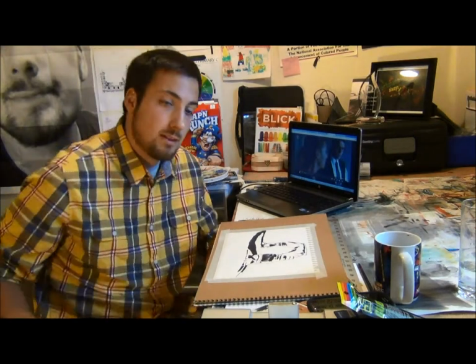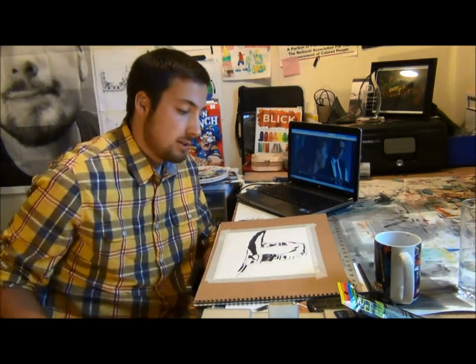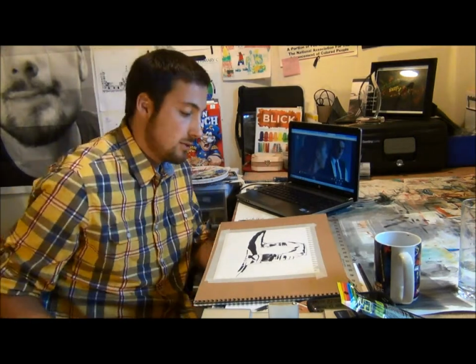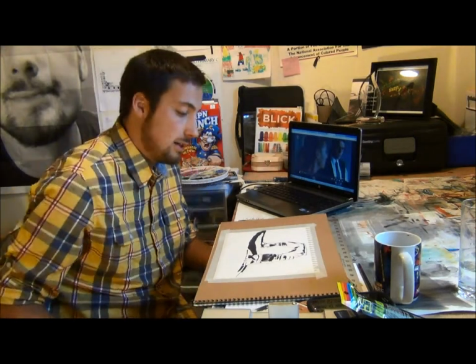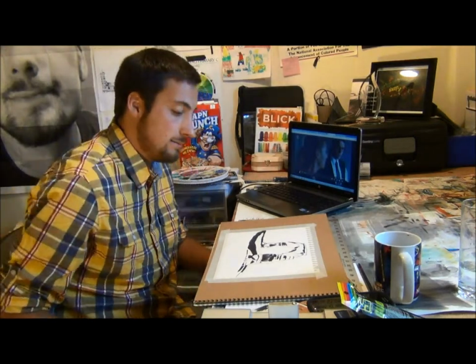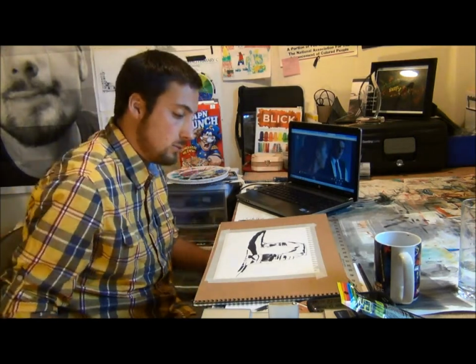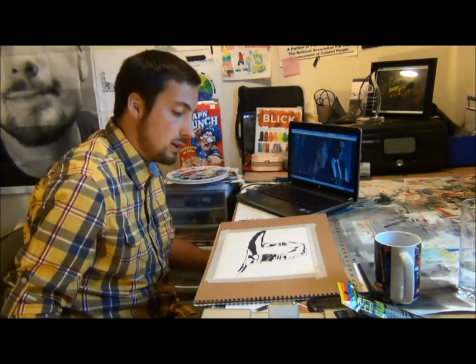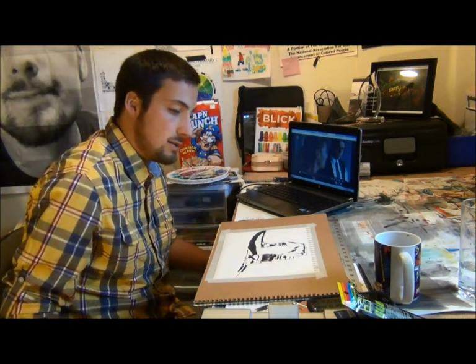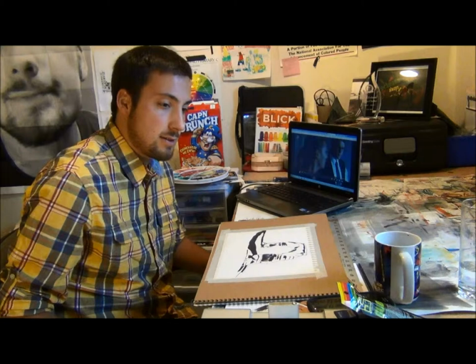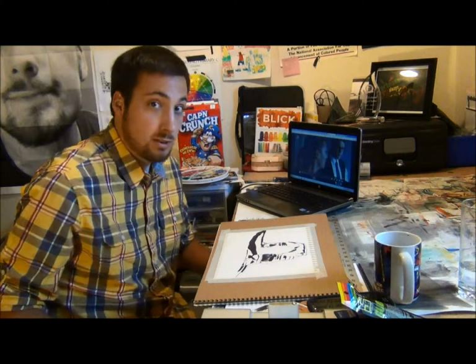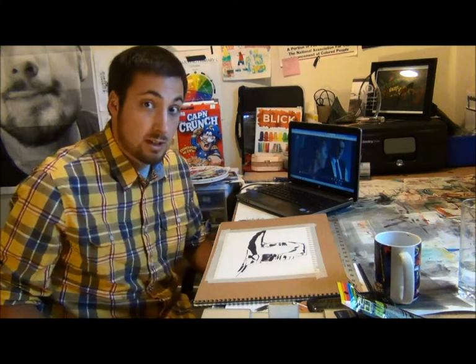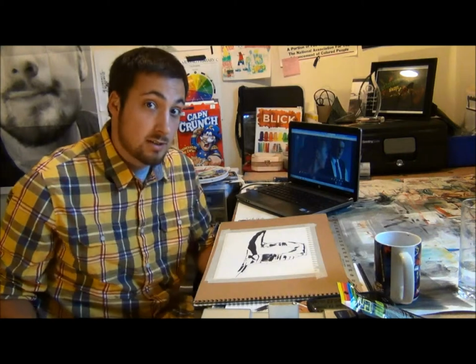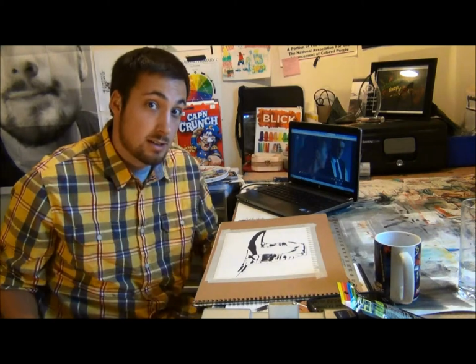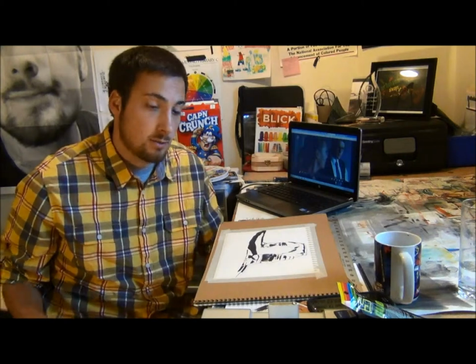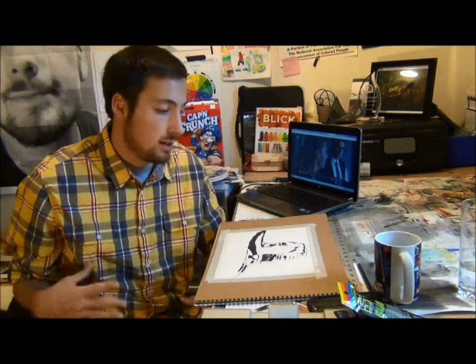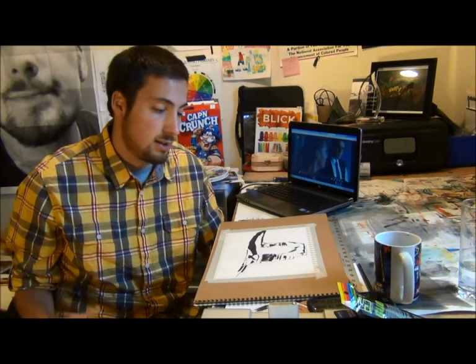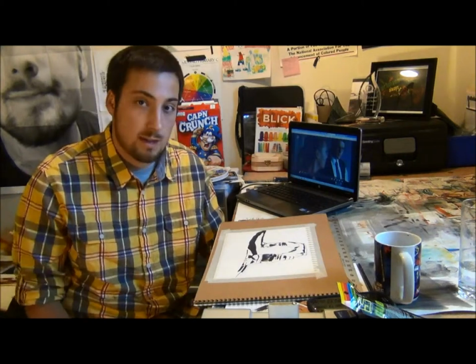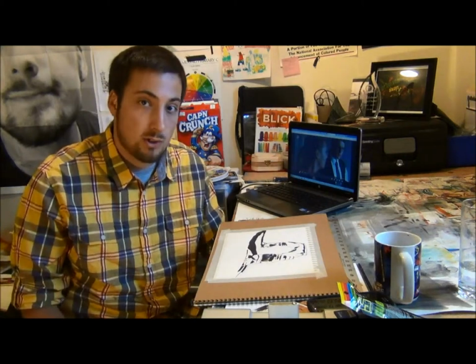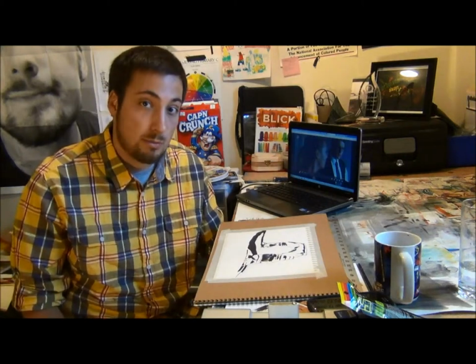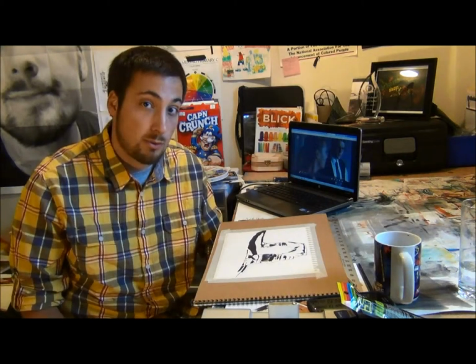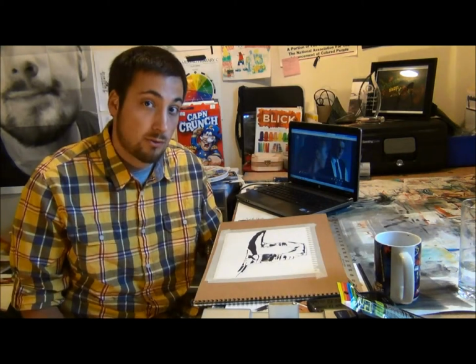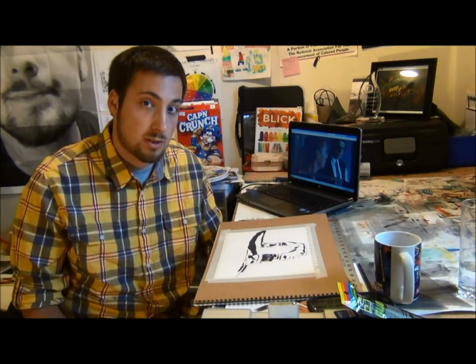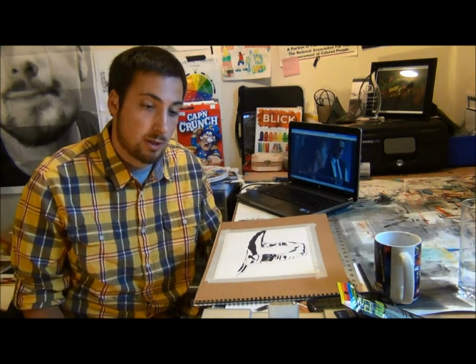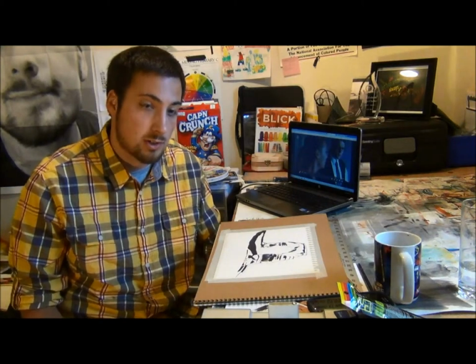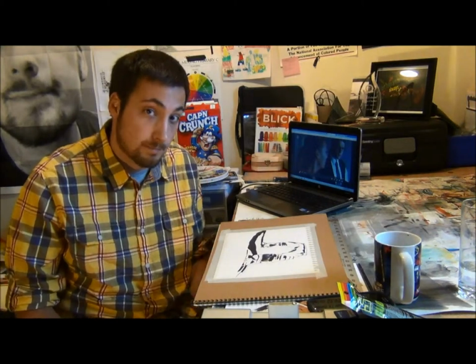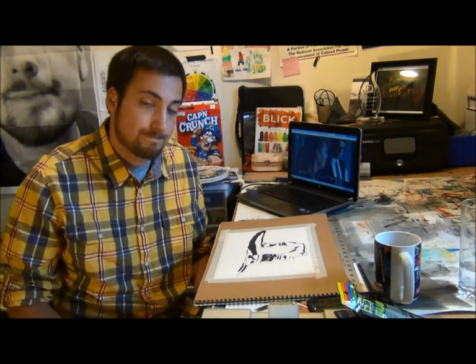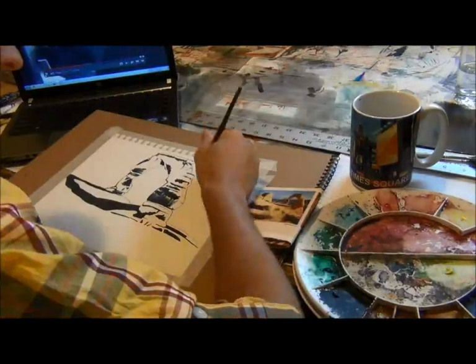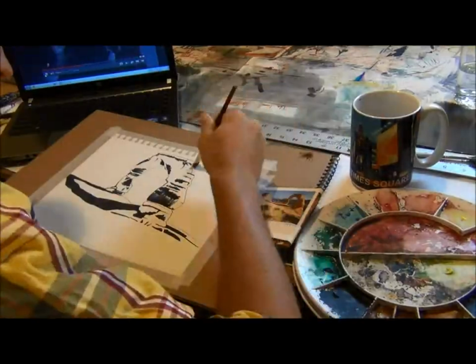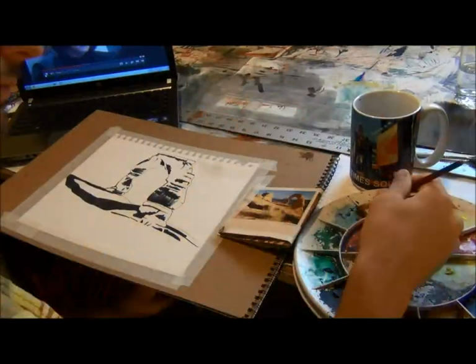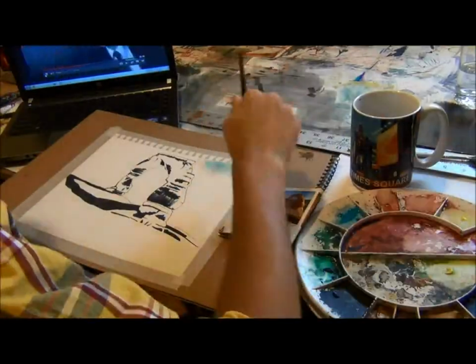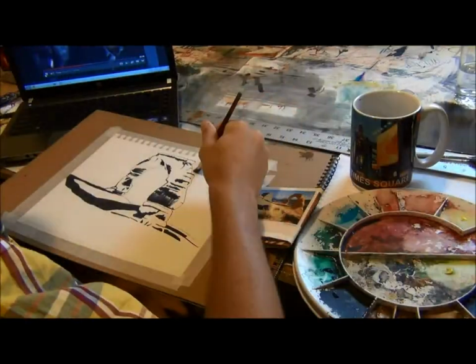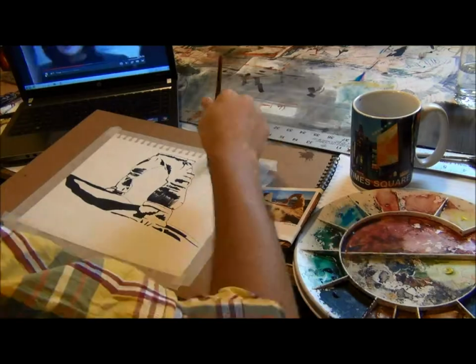Thanks for working on this. I'm really excited to see what kind of landscapes you can come up with for this project. Thank you.